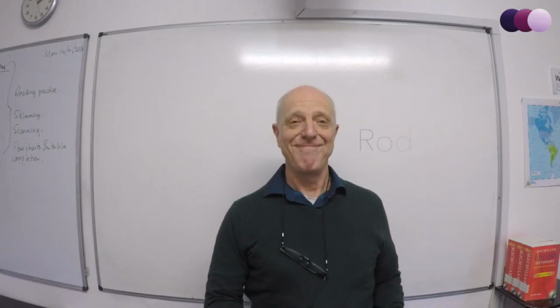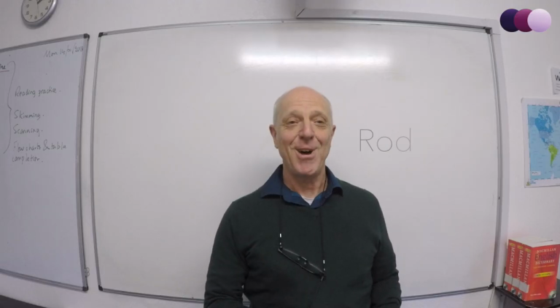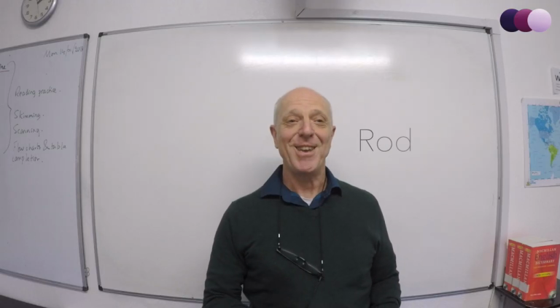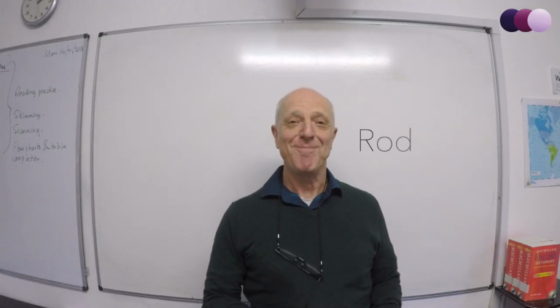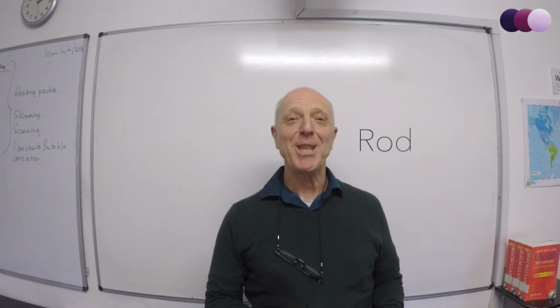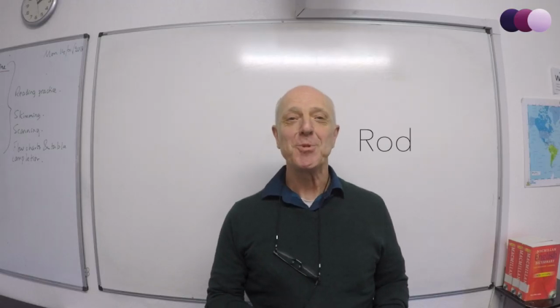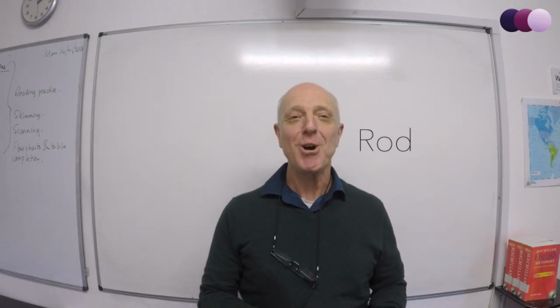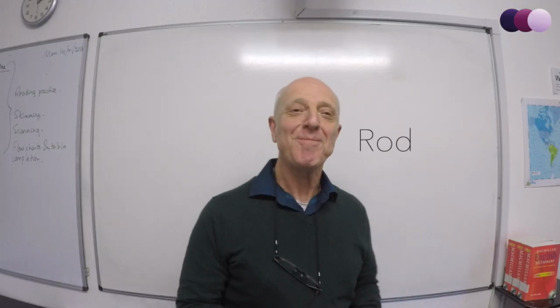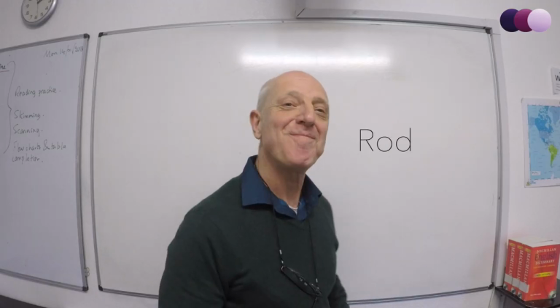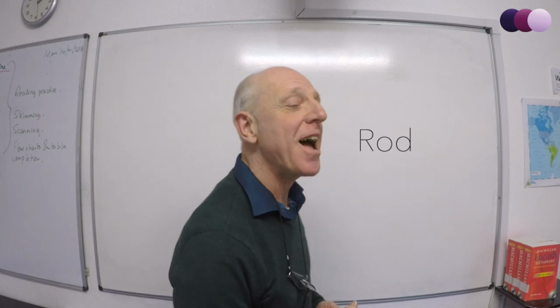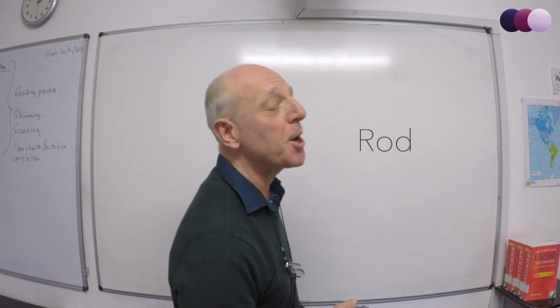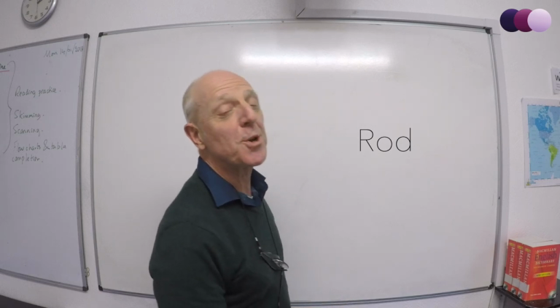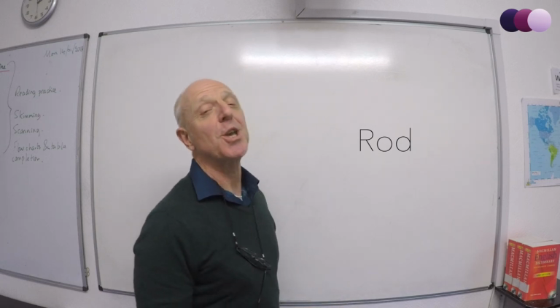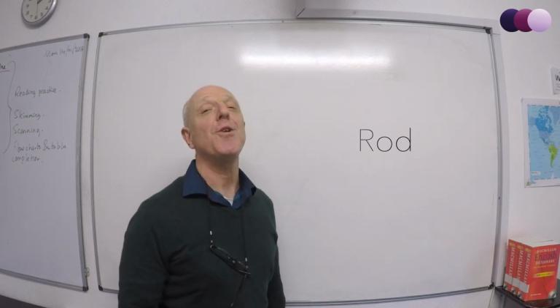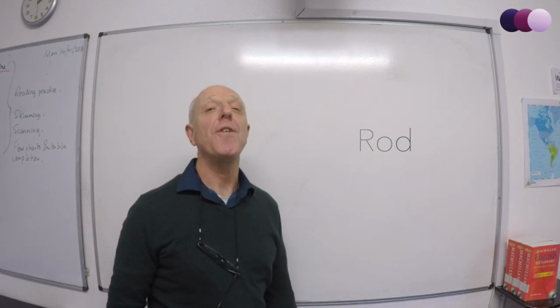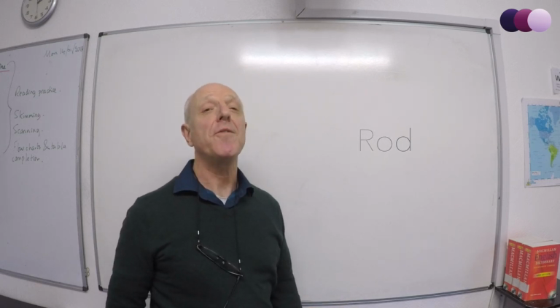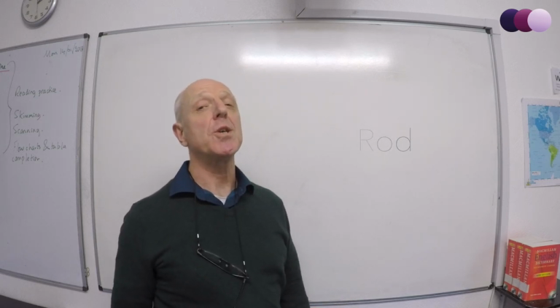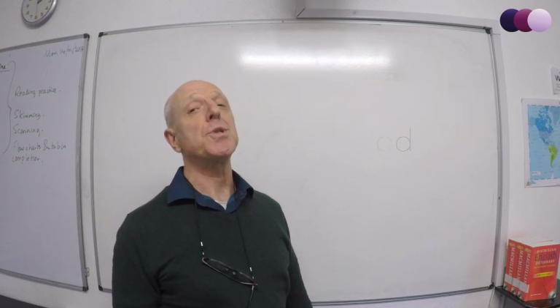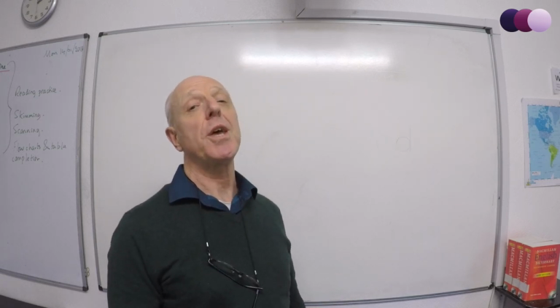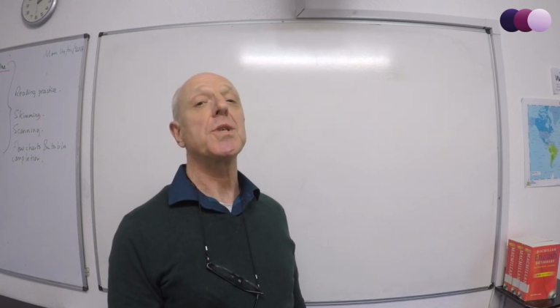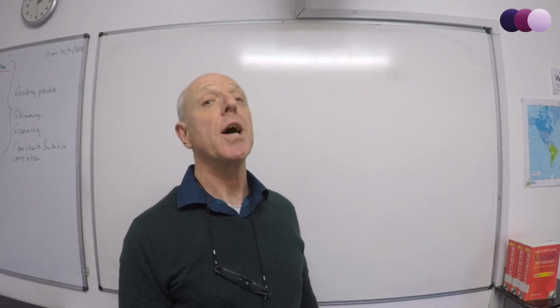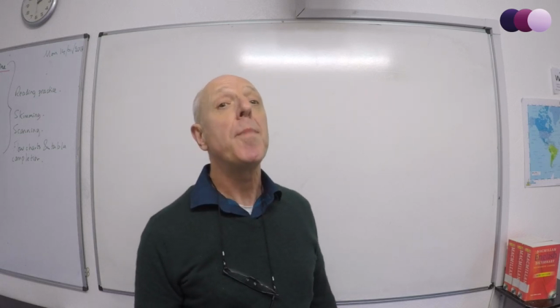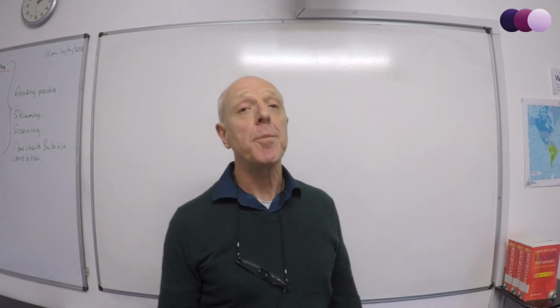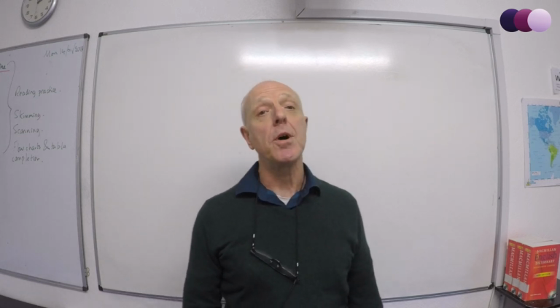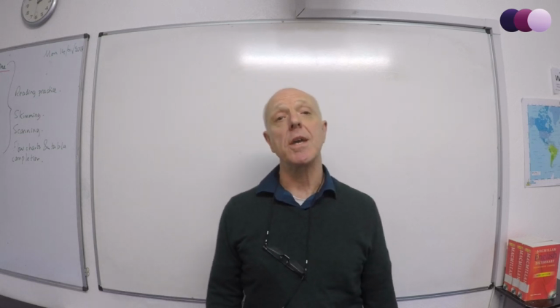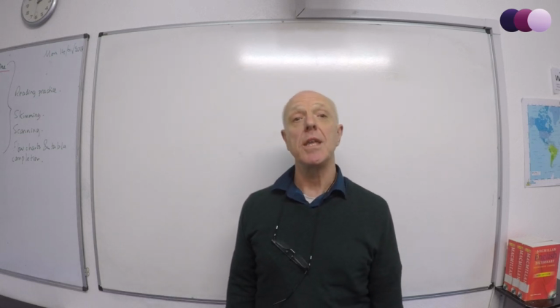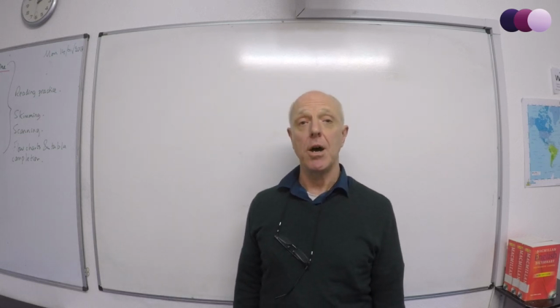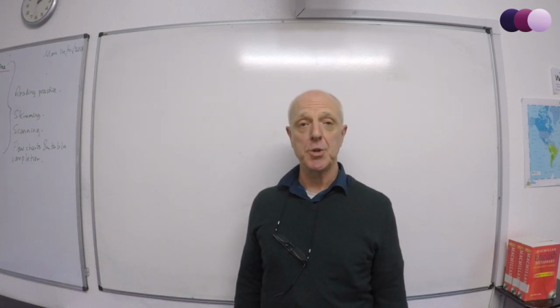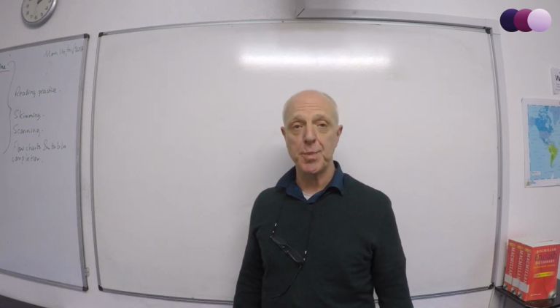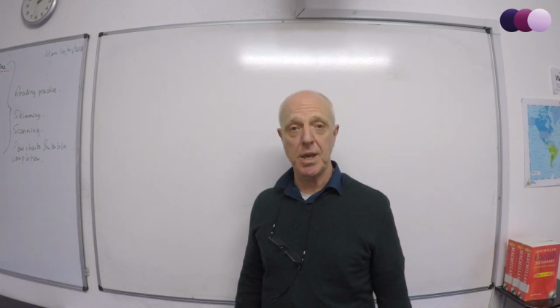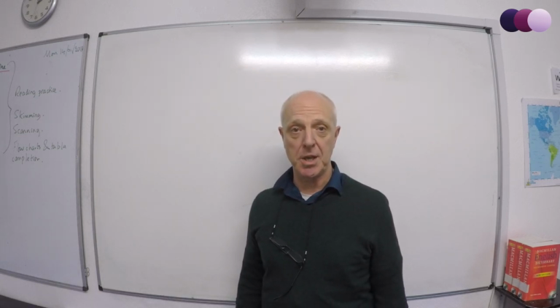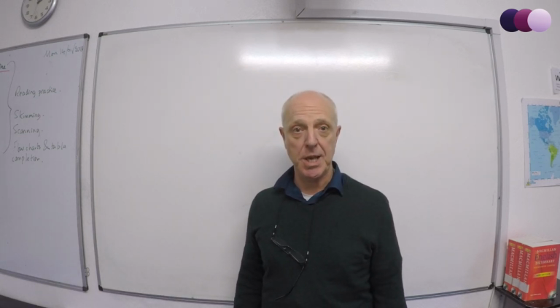Hi, my name is Rod and I'm going to give you five tips on how to get a better mark in the IELTS speaking exam.